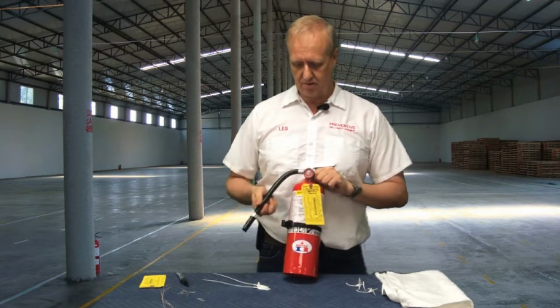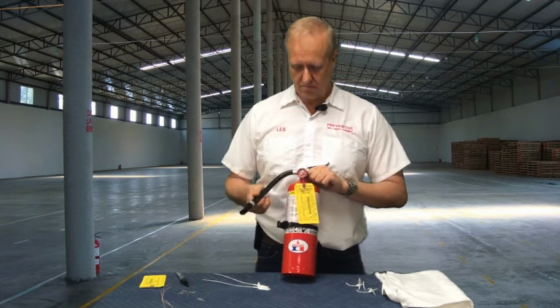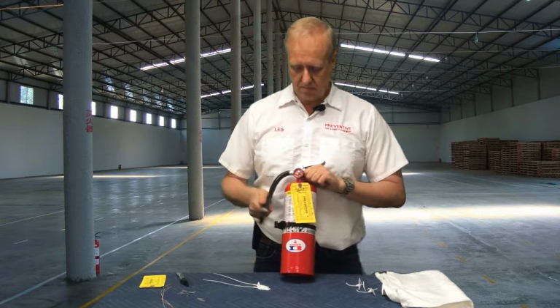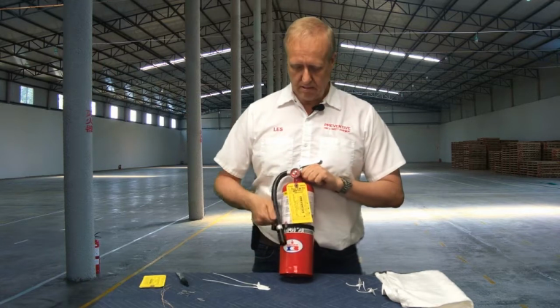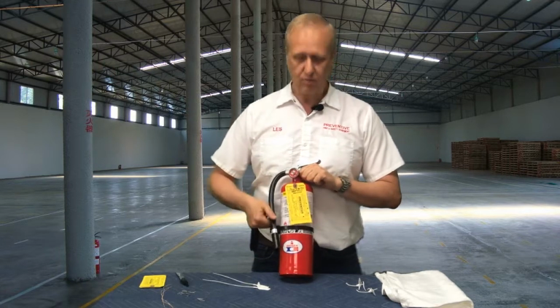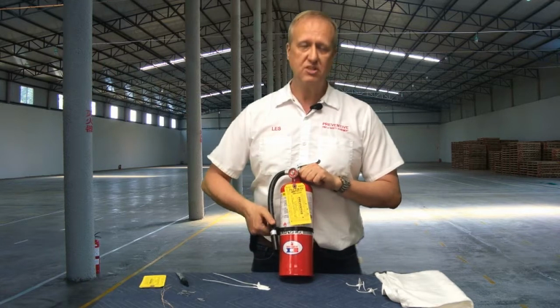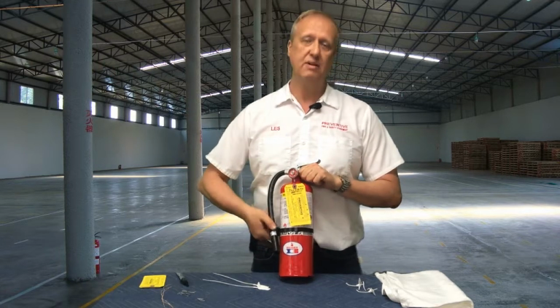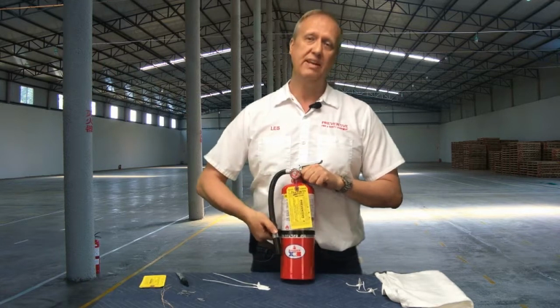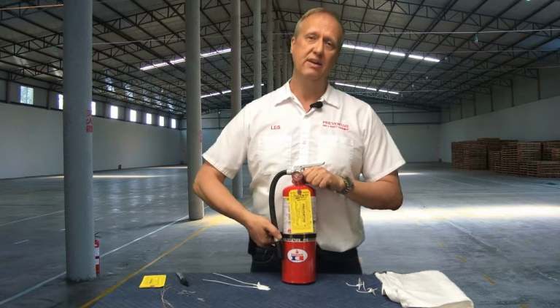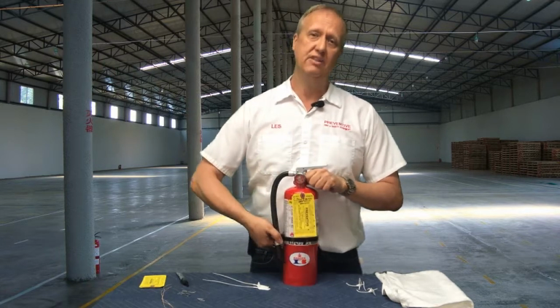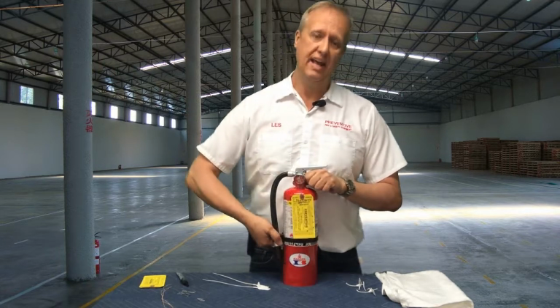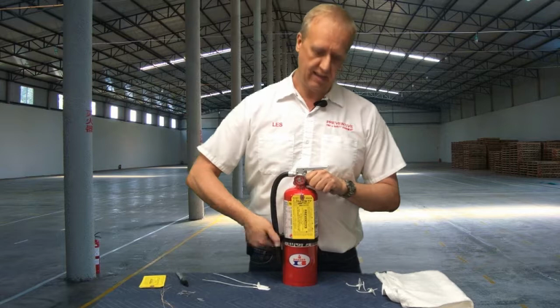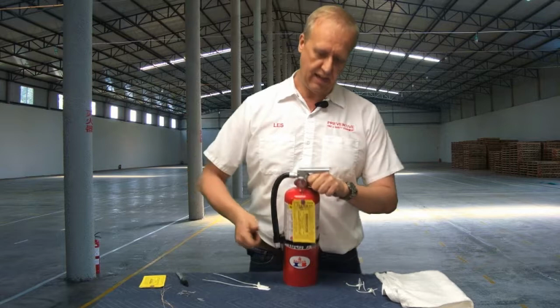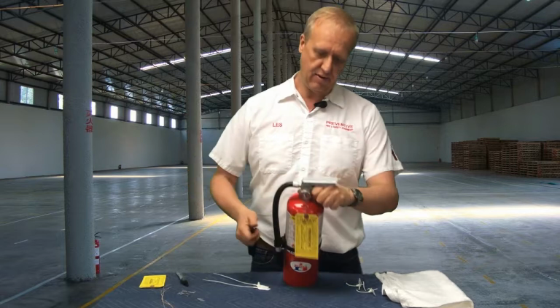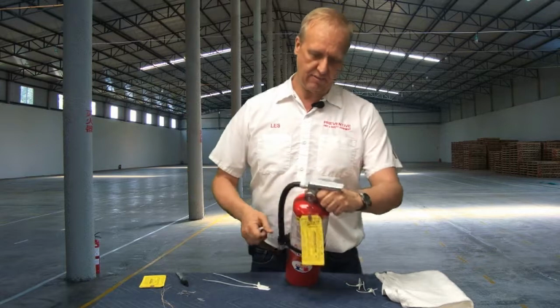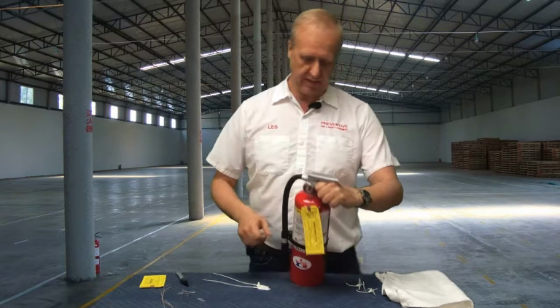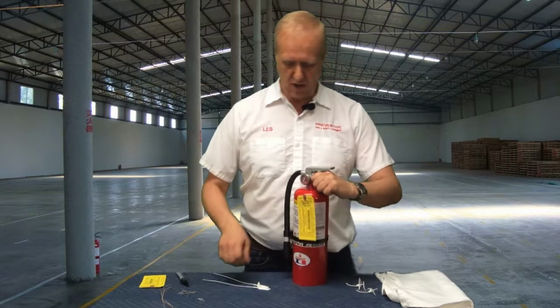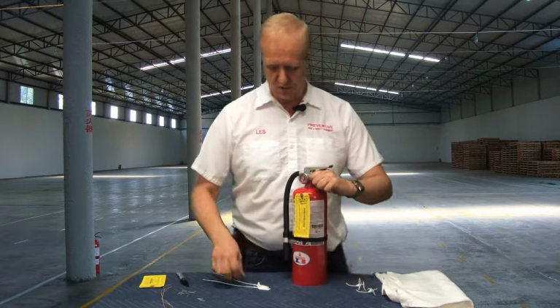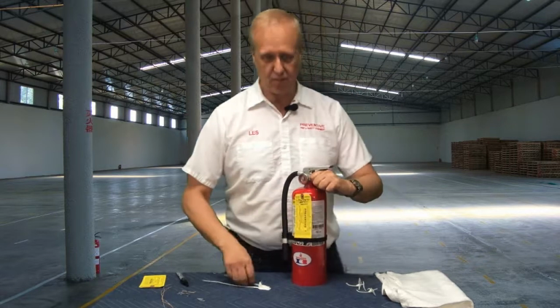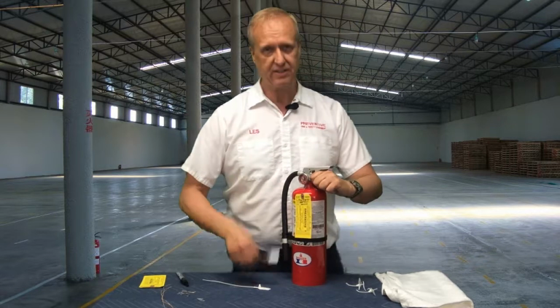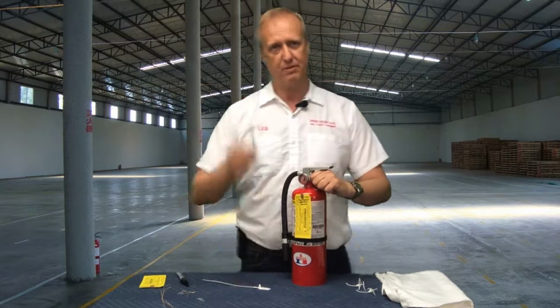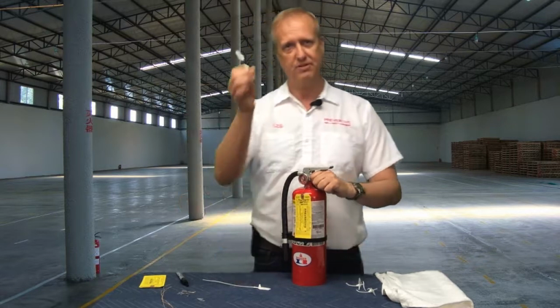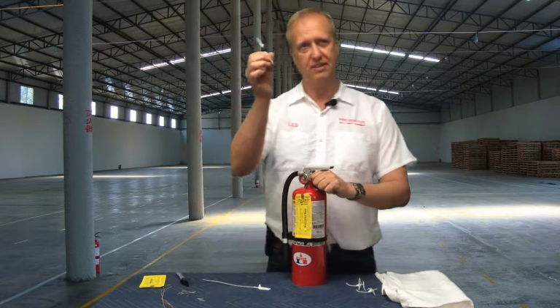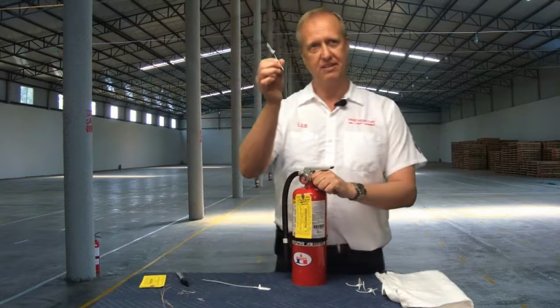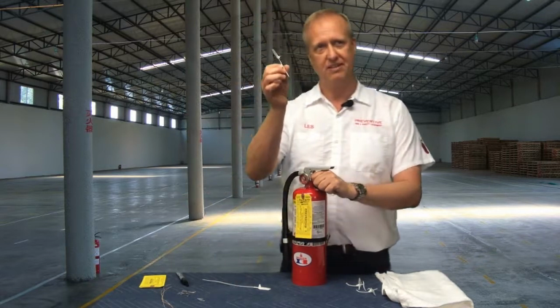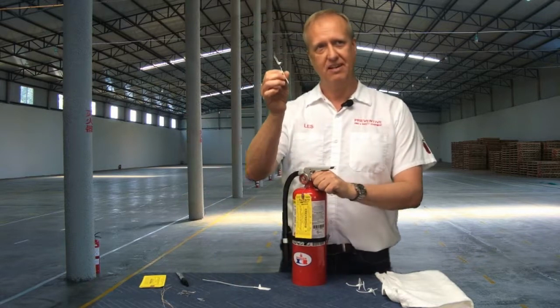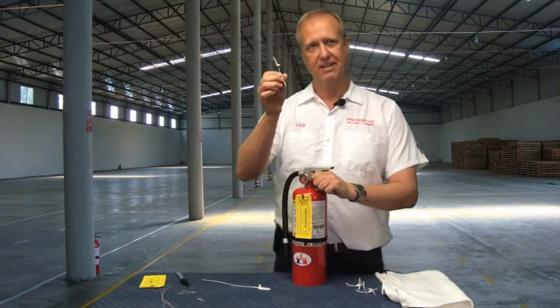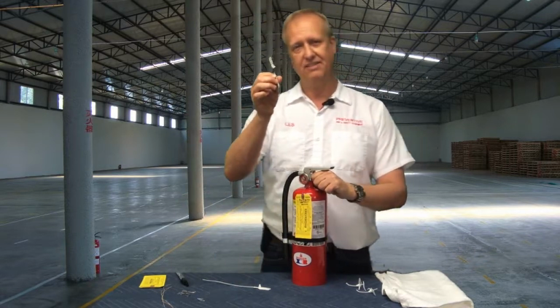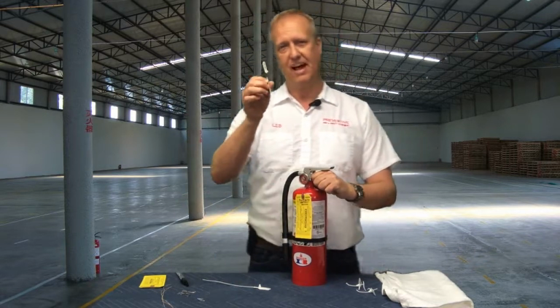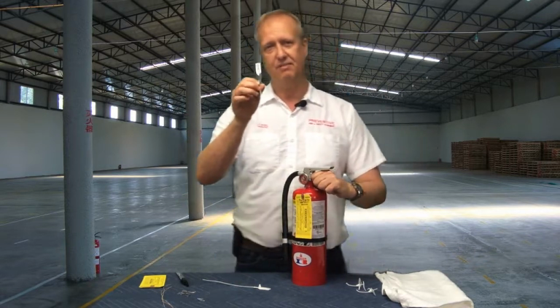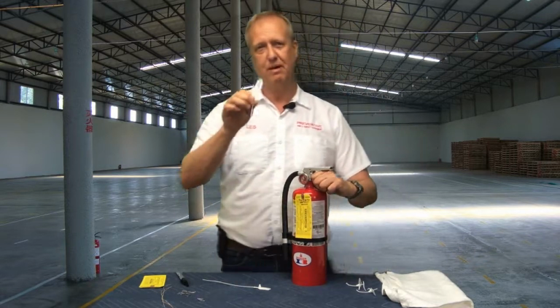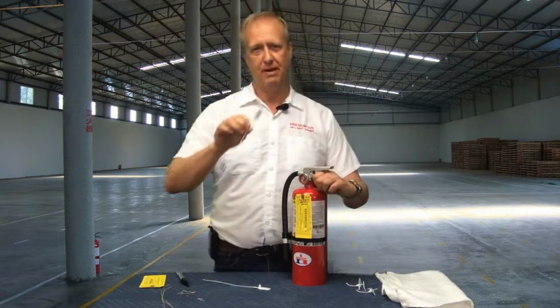Thanks for watching my video today, and now everybody knows what a tamper seal is. Thanks a lot, bye bye.